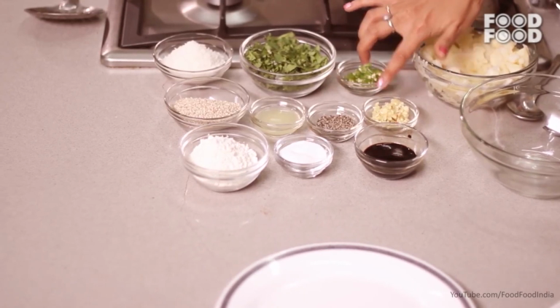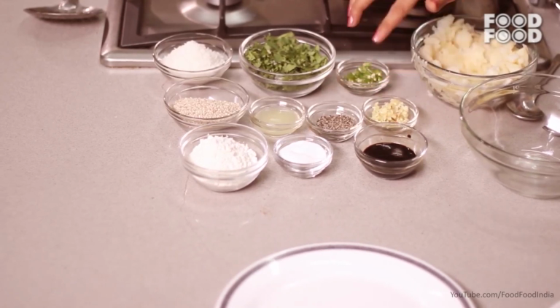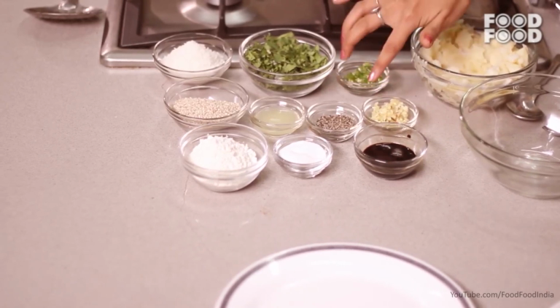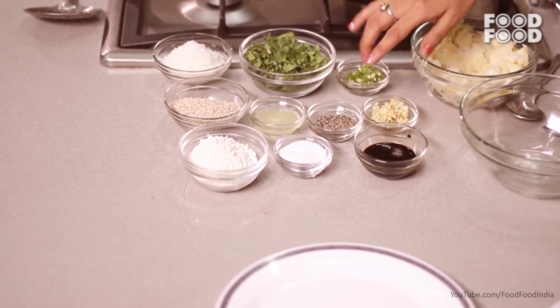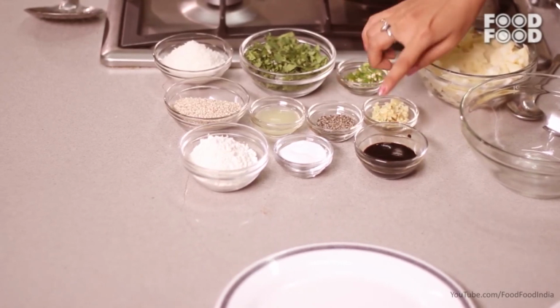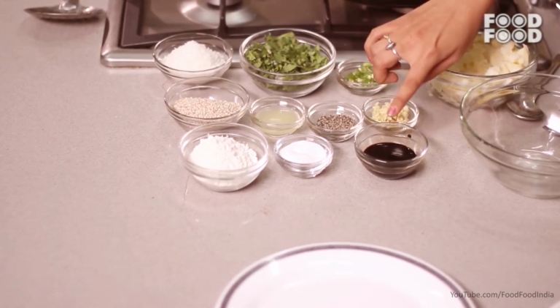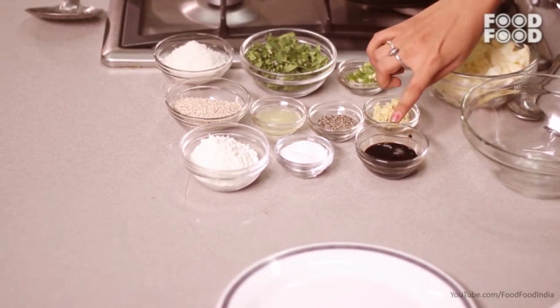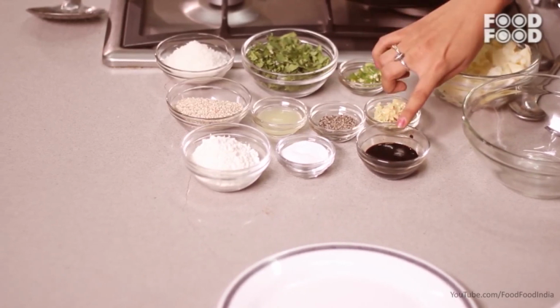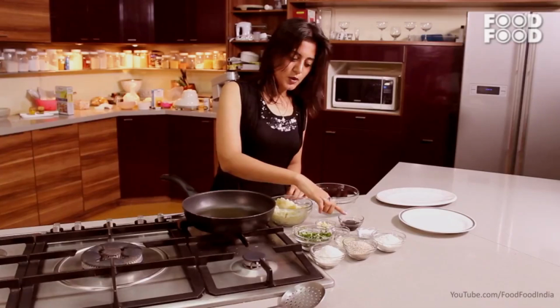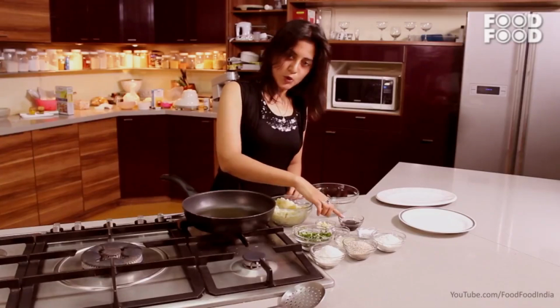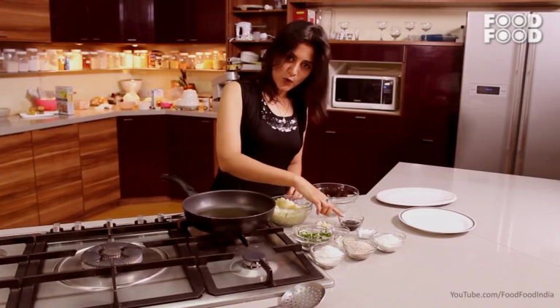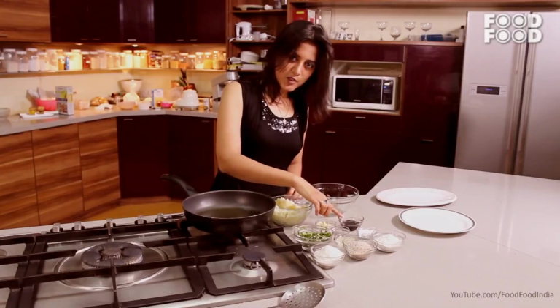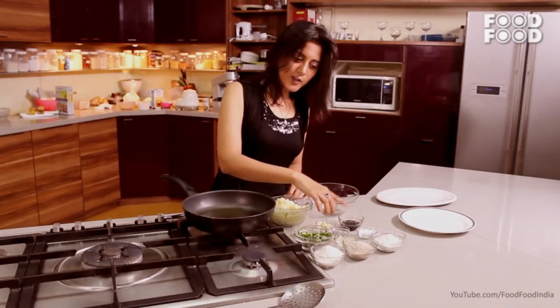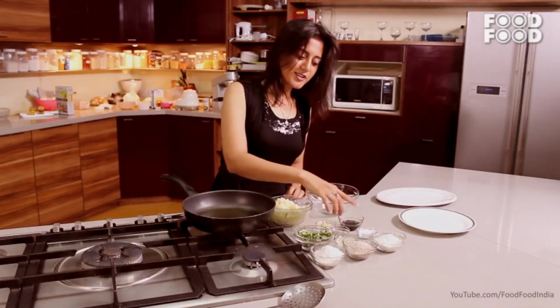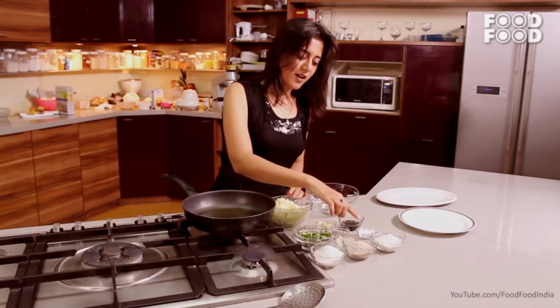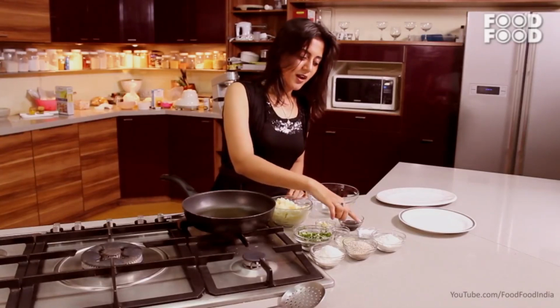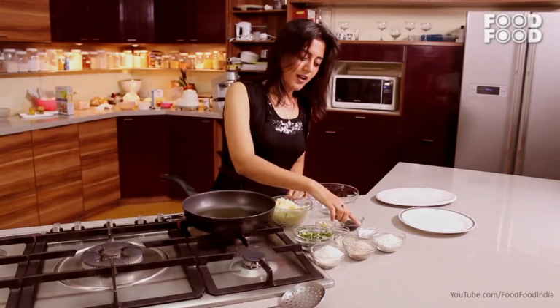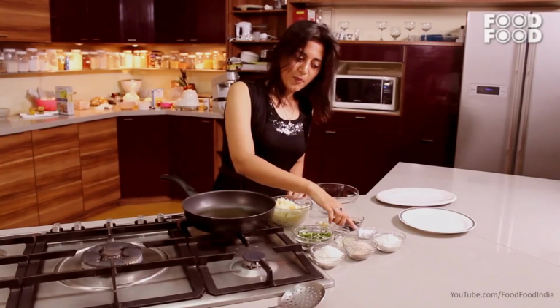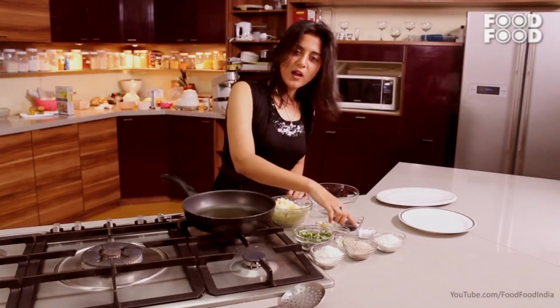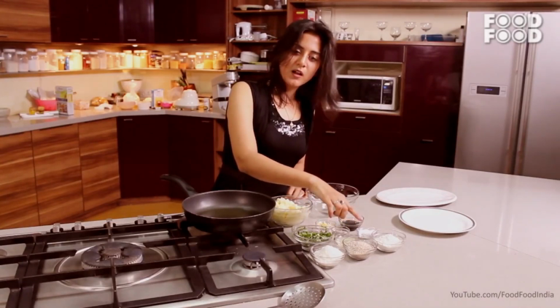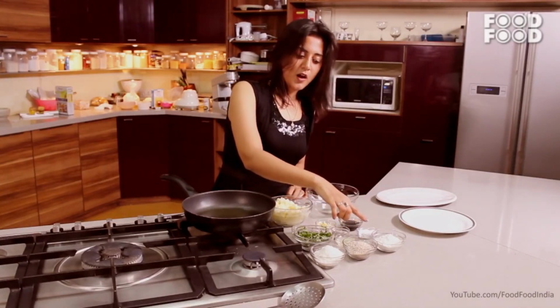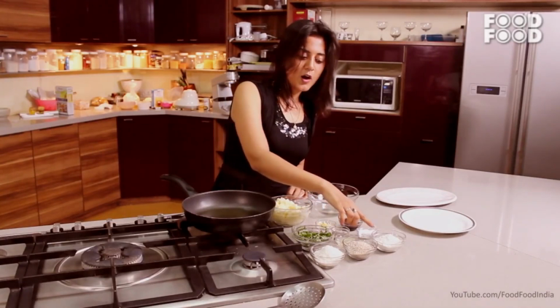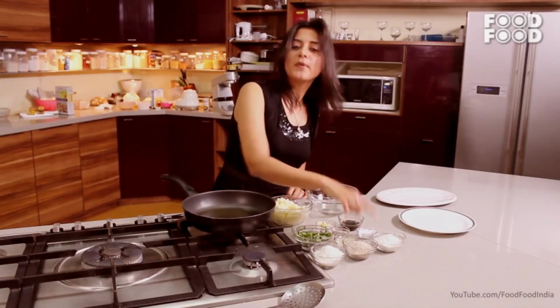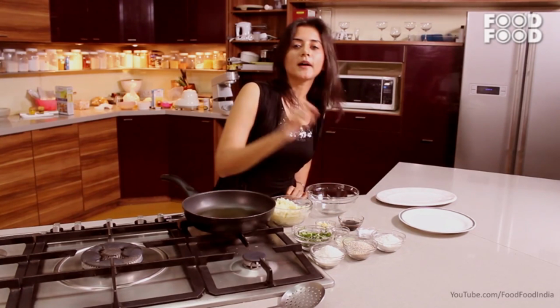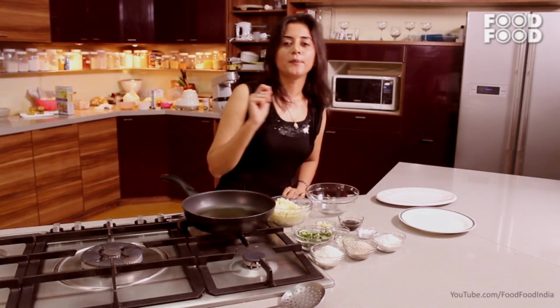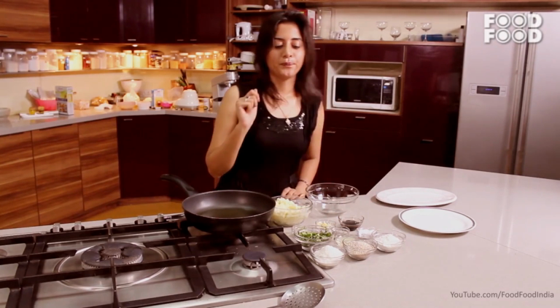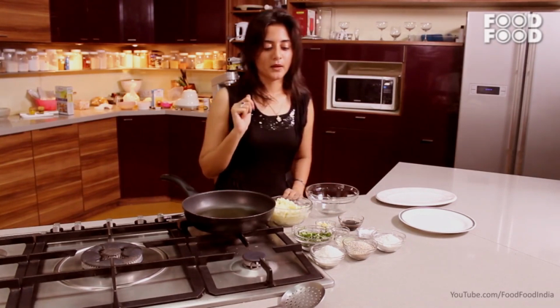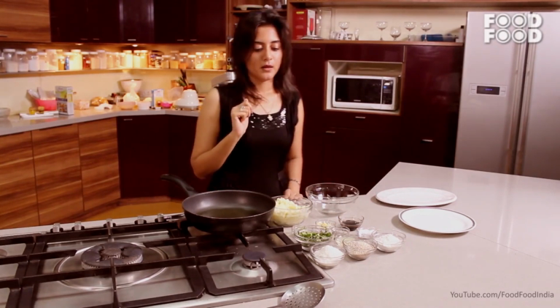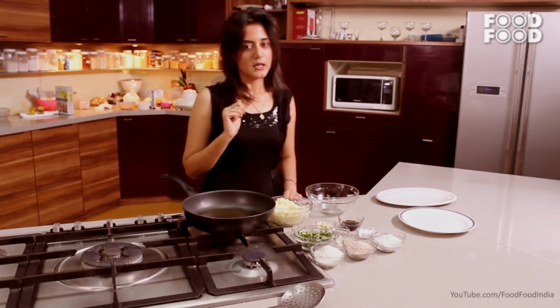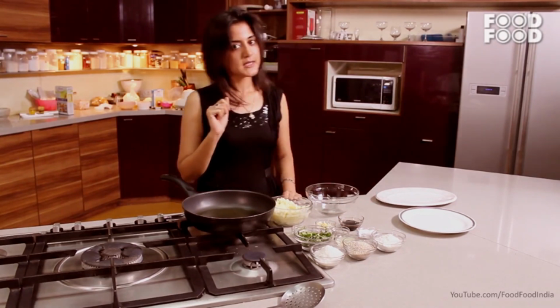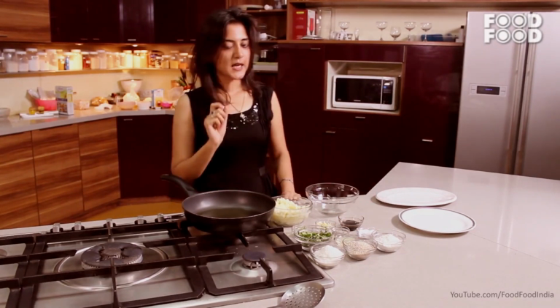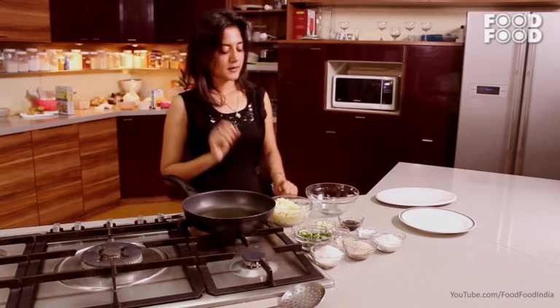A bit of garlic, soya sauce, namak (salt). Let's start.